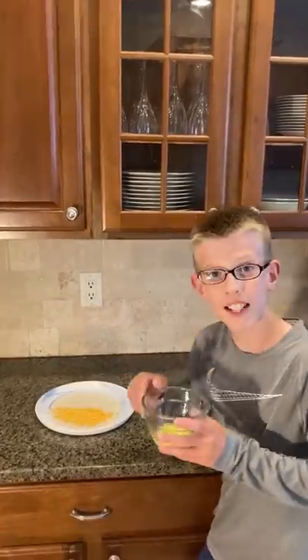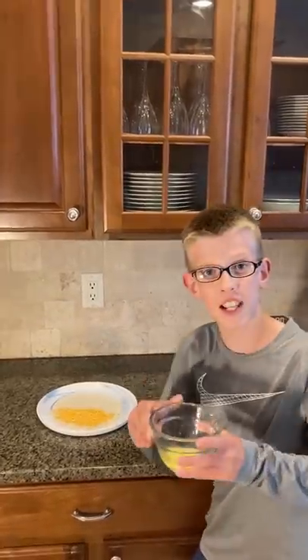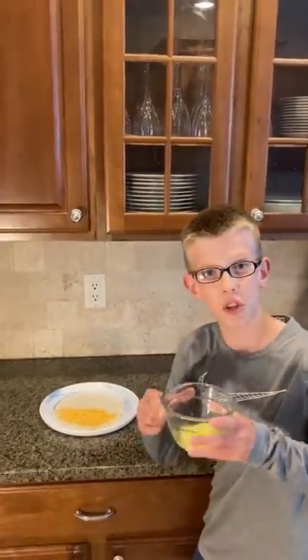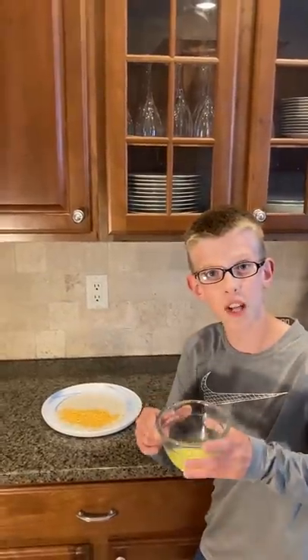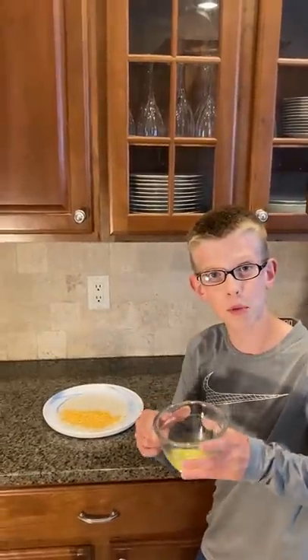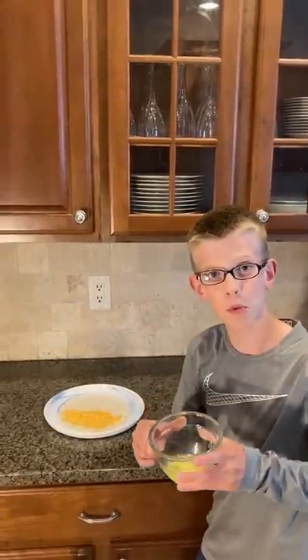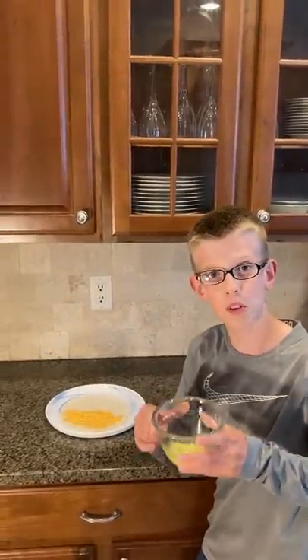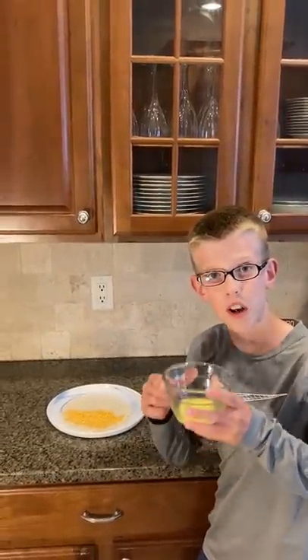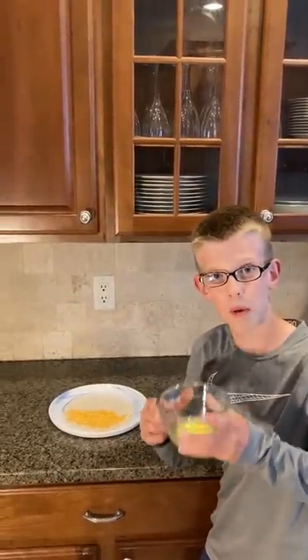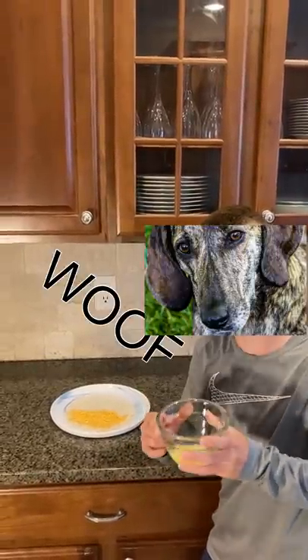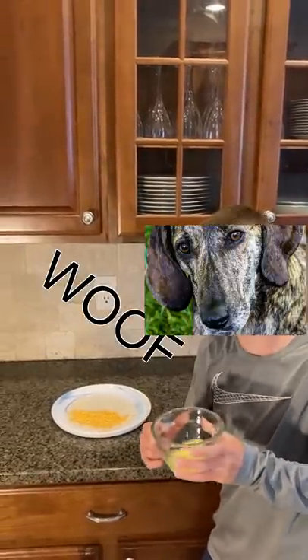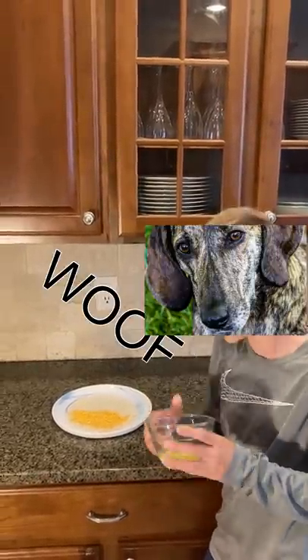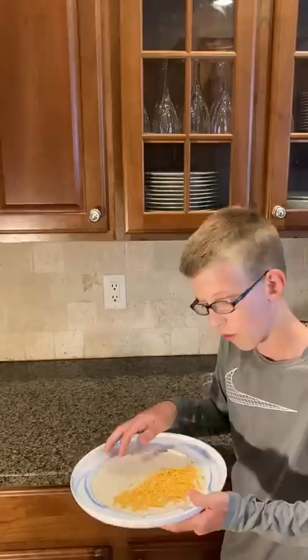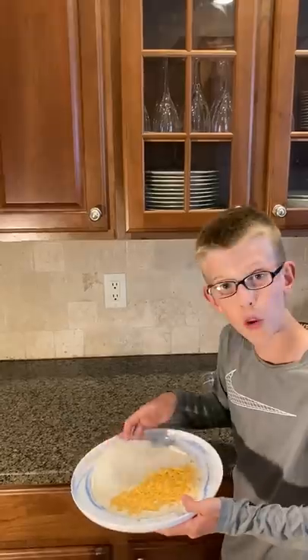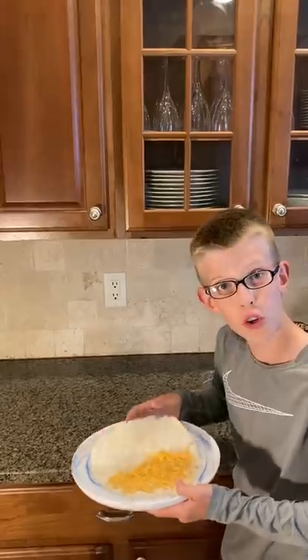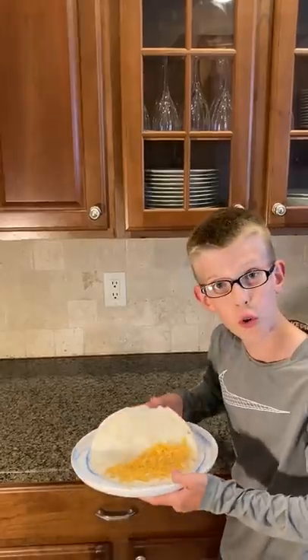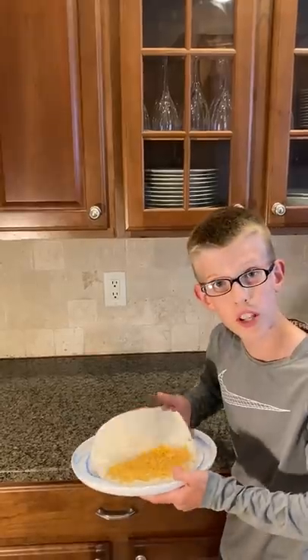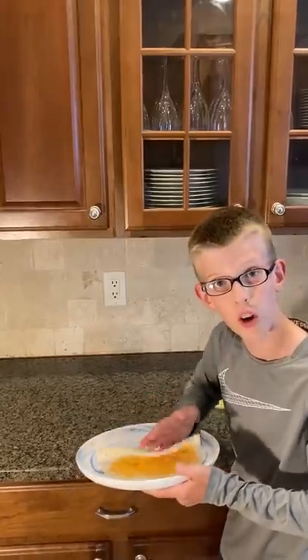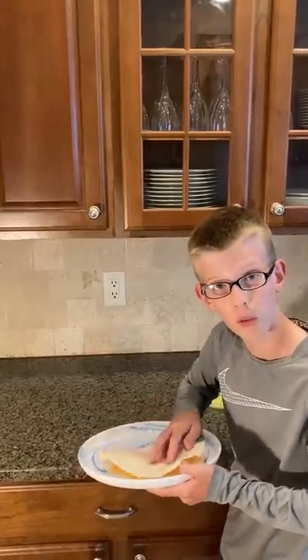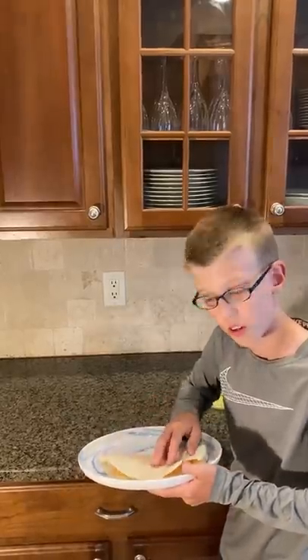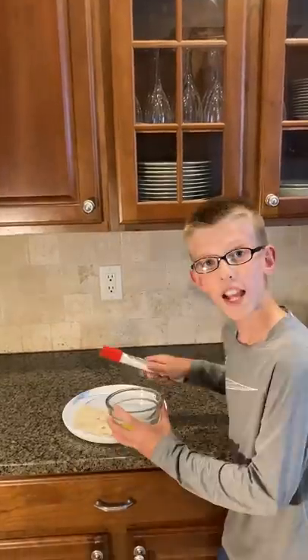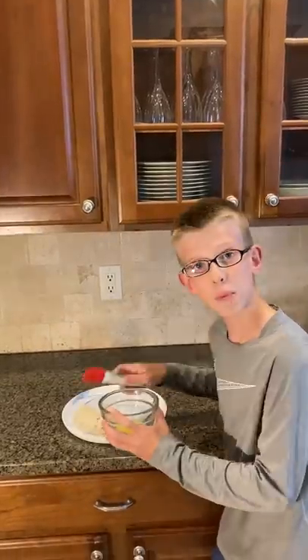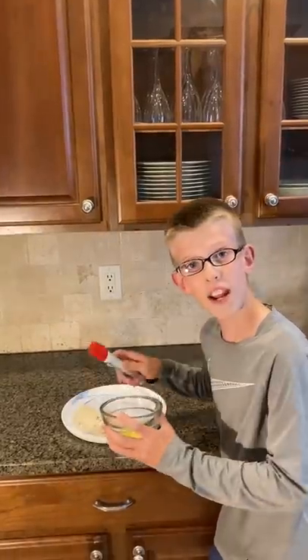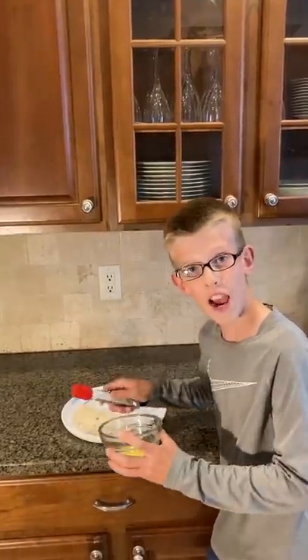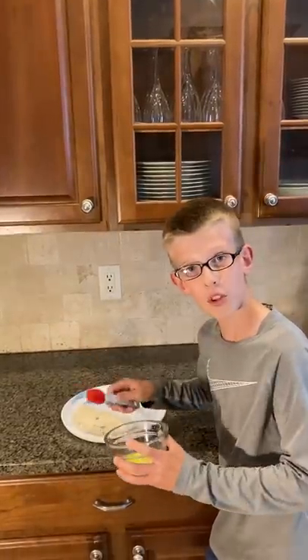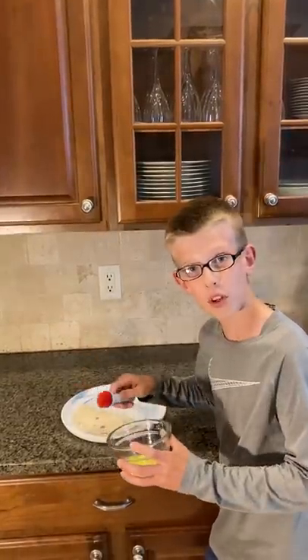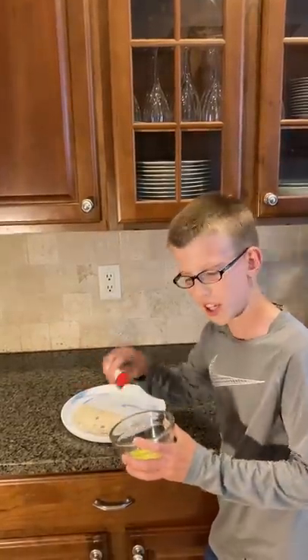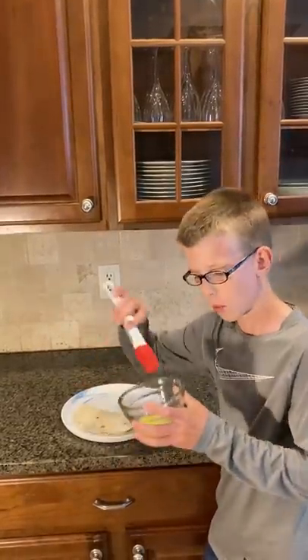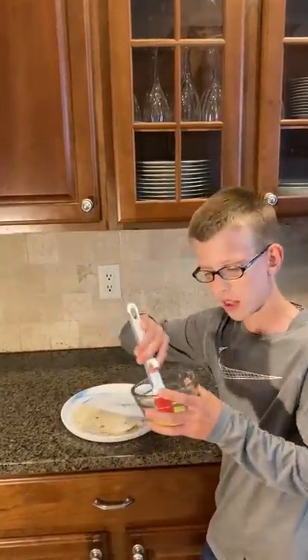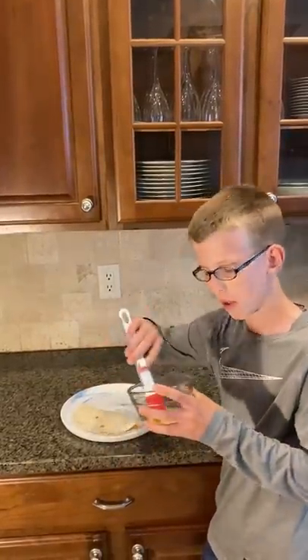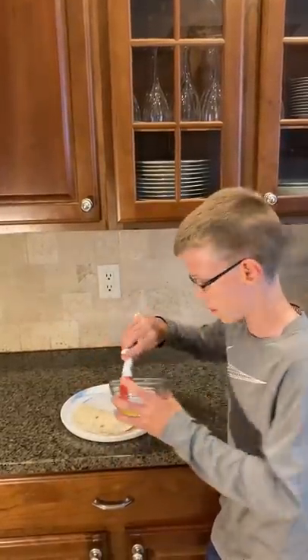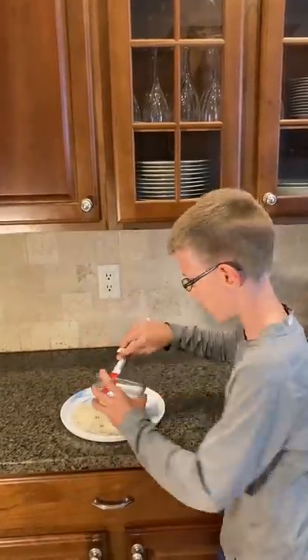Next, get two tablespoons of melted butter, fold your tortilla over, and spread half the tortilla with the melted butter.